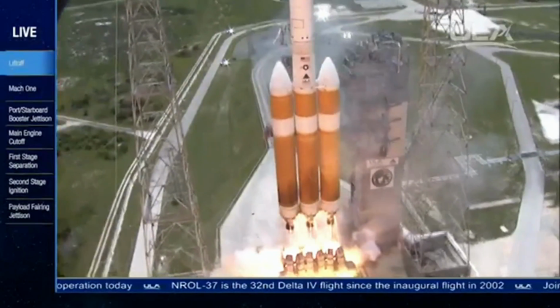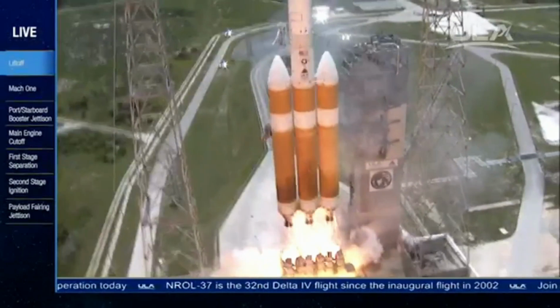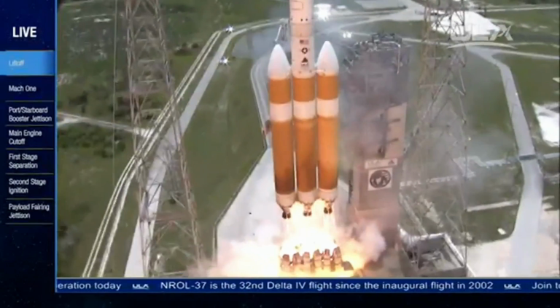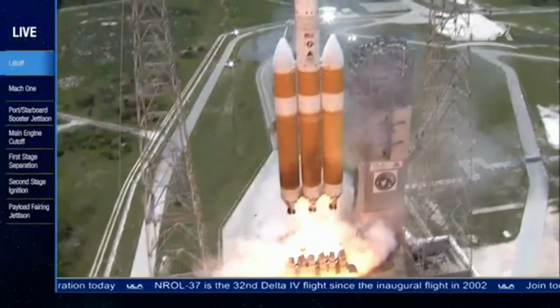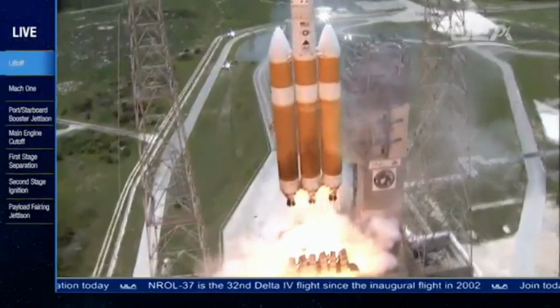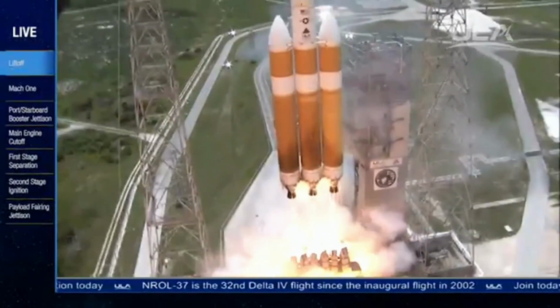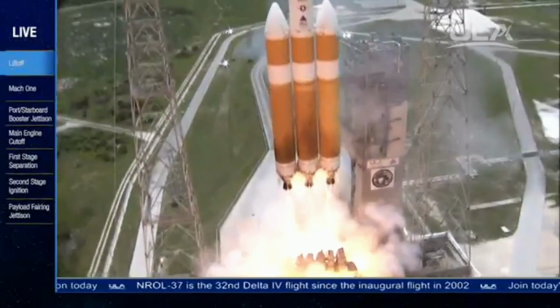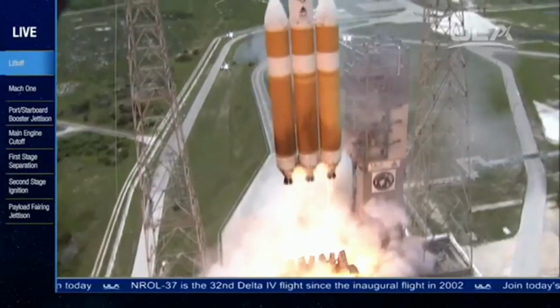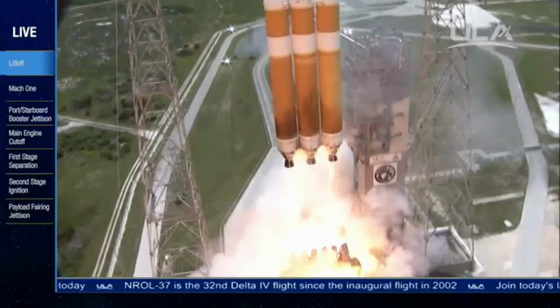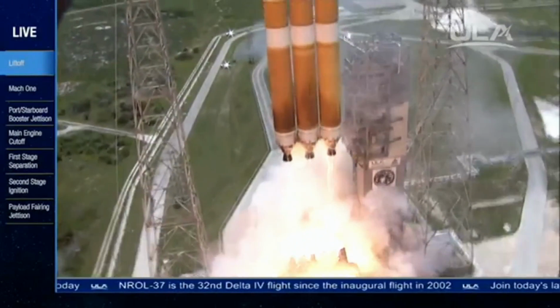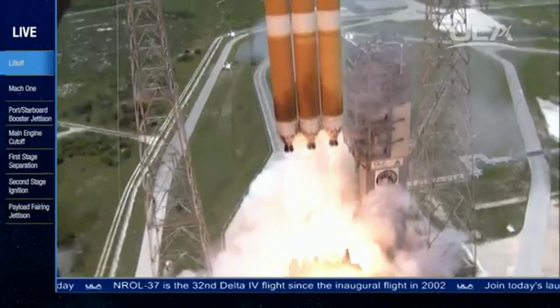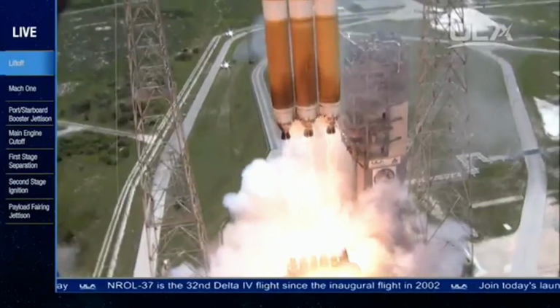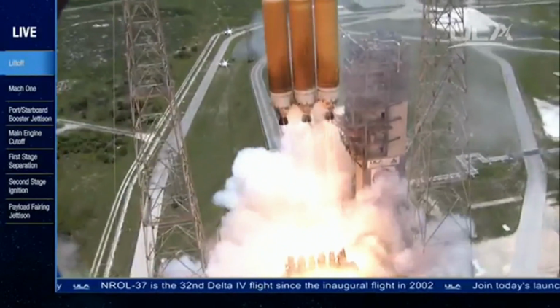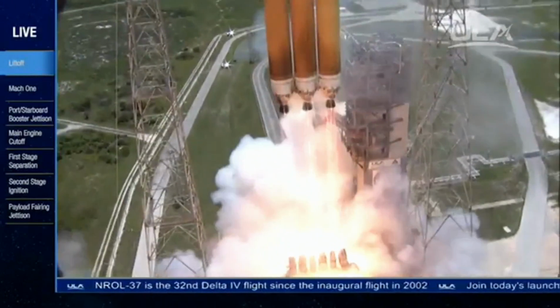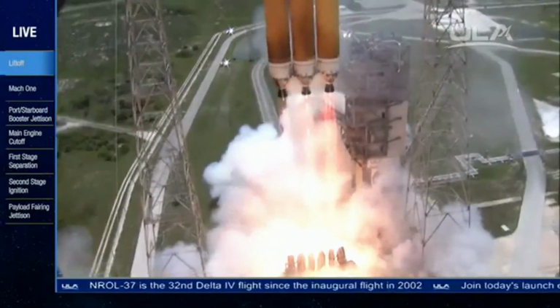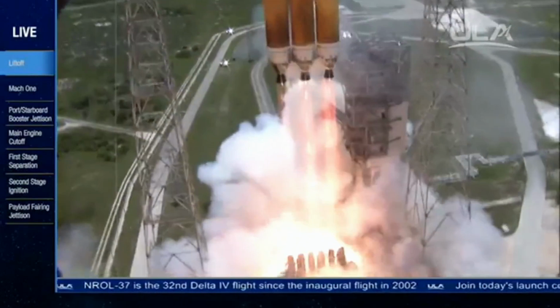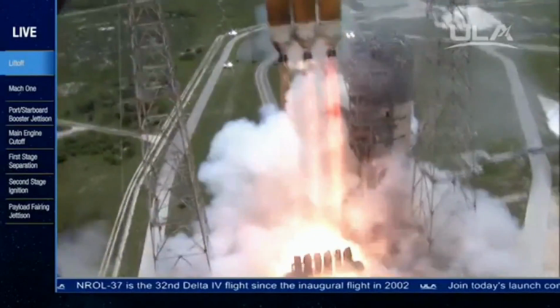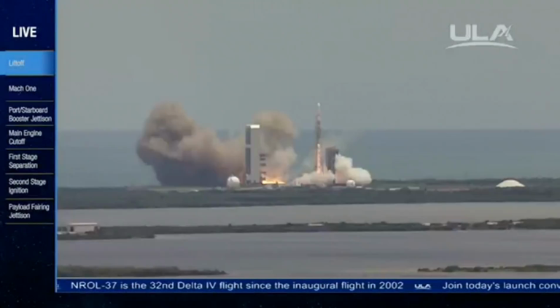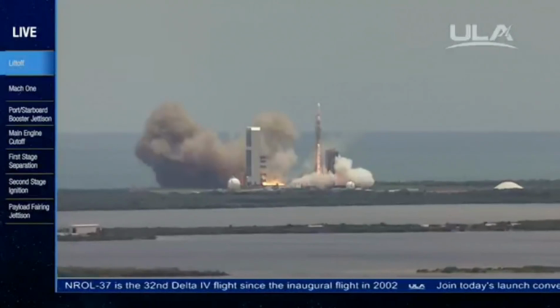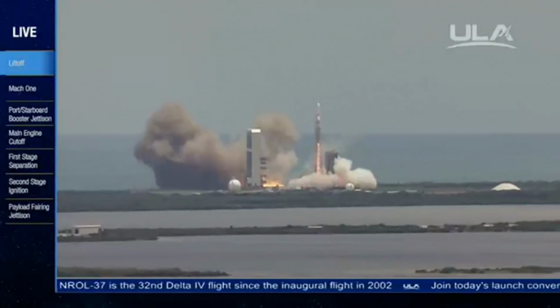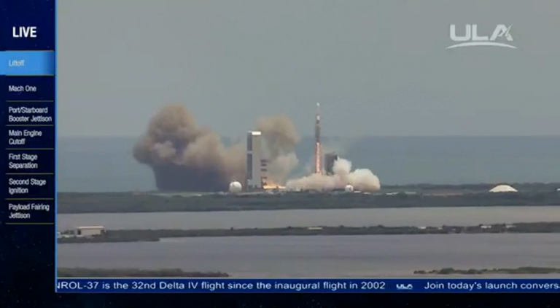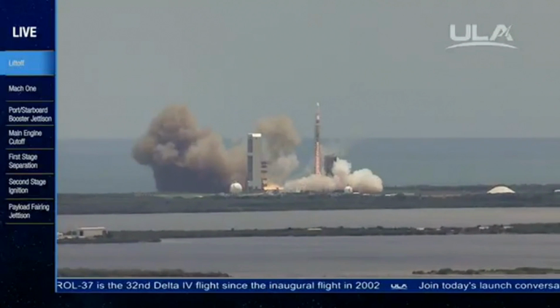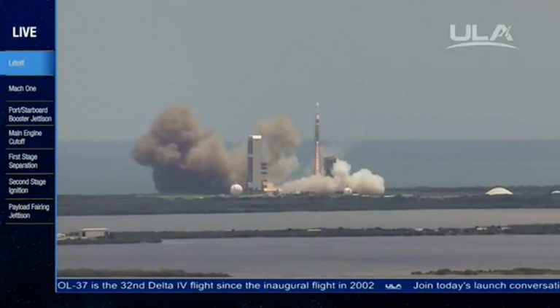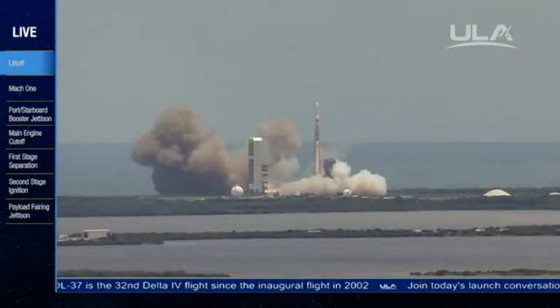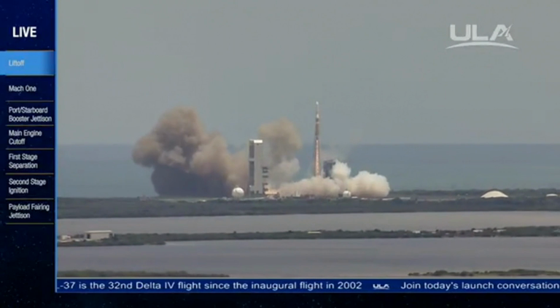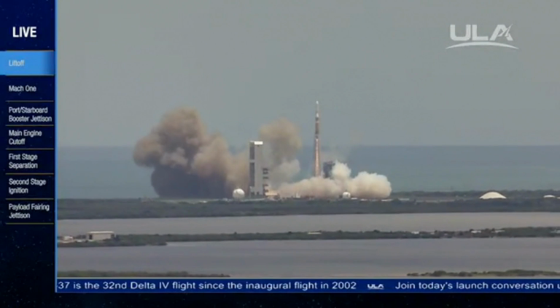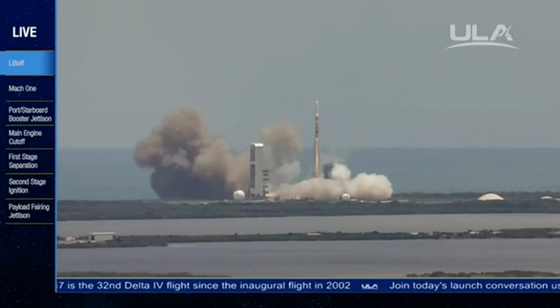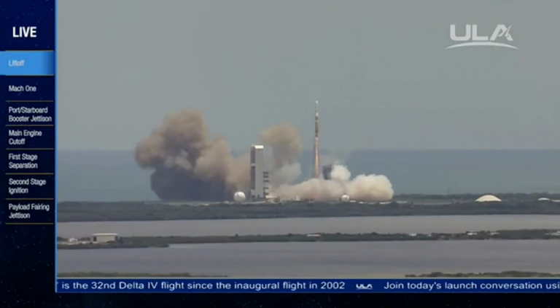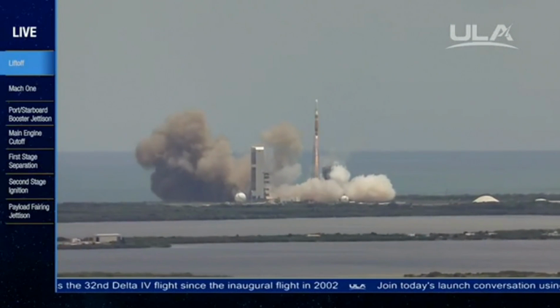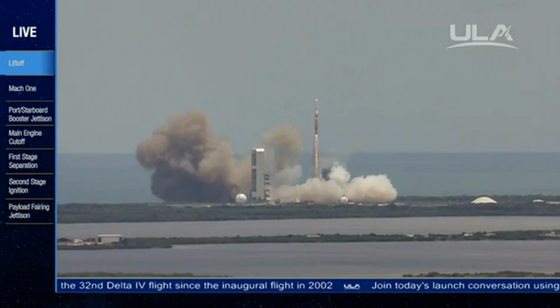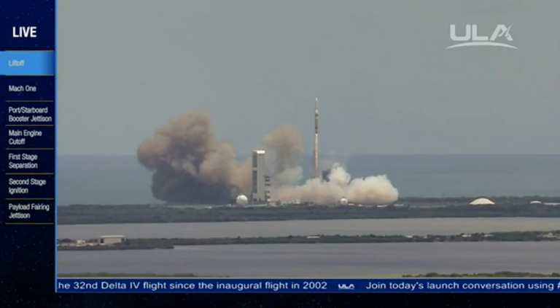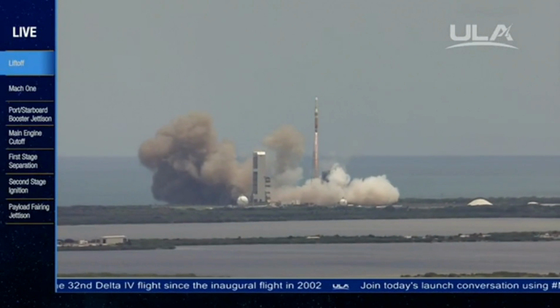Liftoff of the United Launch Alliance Delta IV heavy rocket carrying the NRL 37 mission for the National Reconnaissance Office.